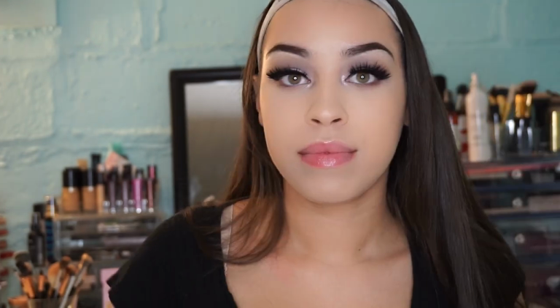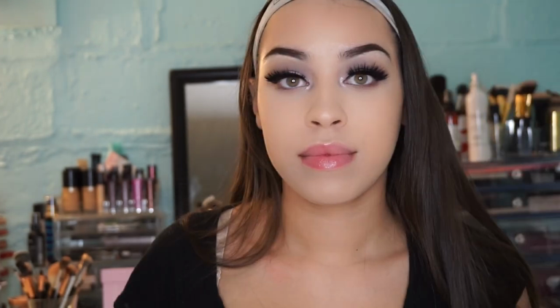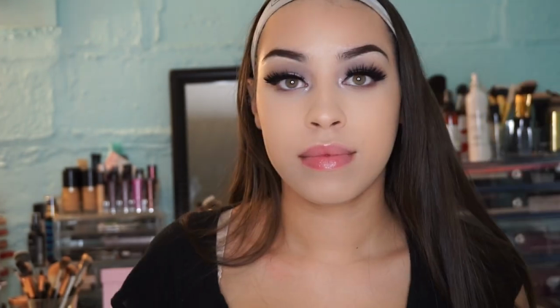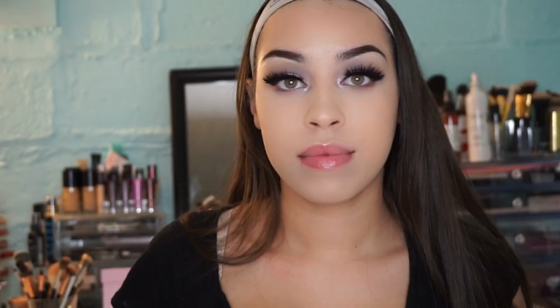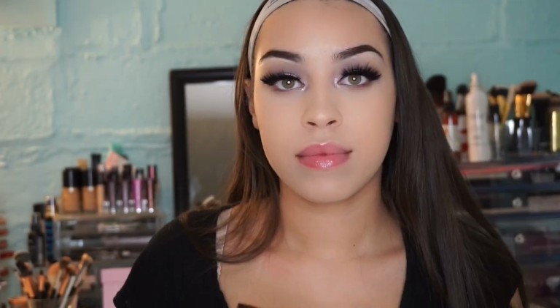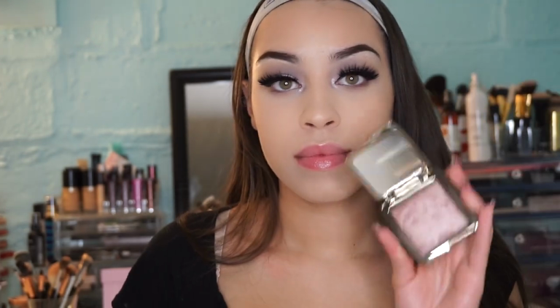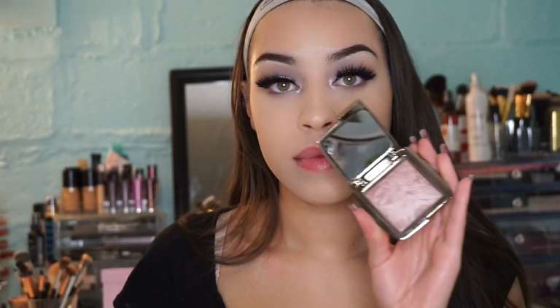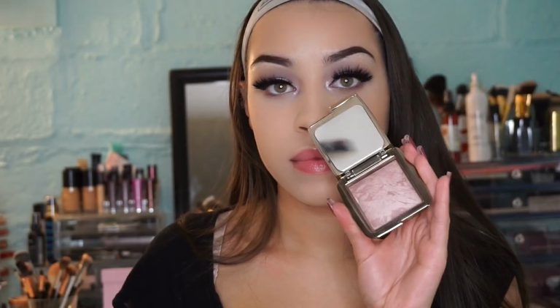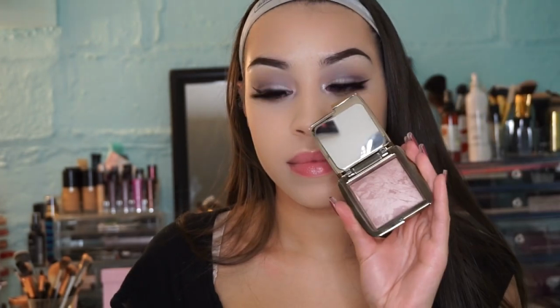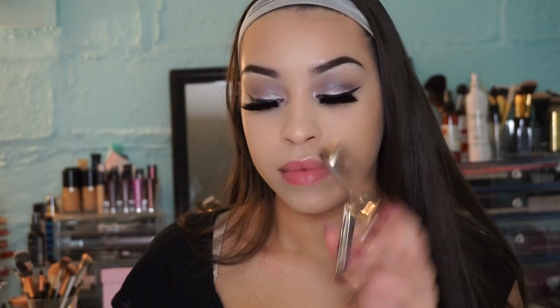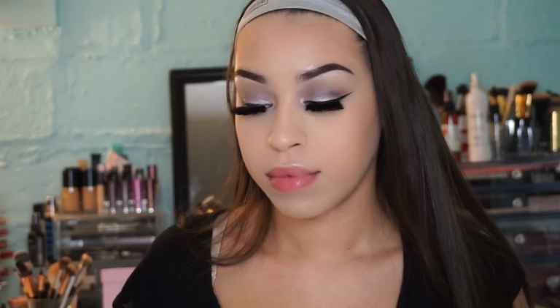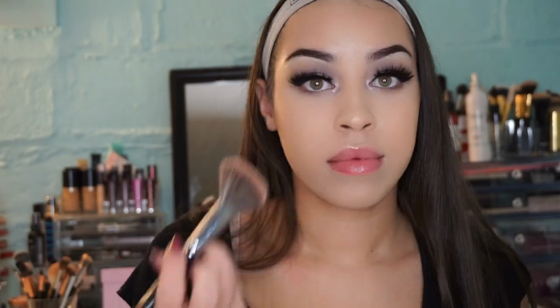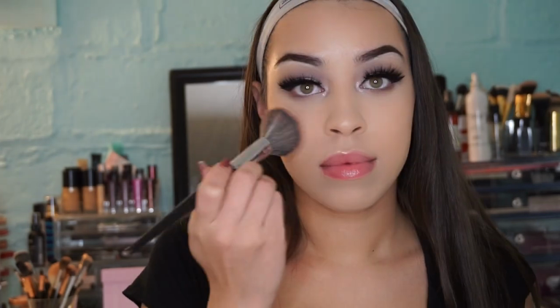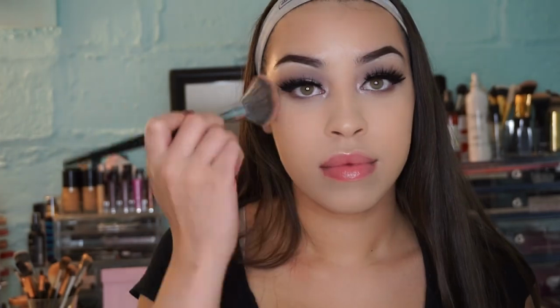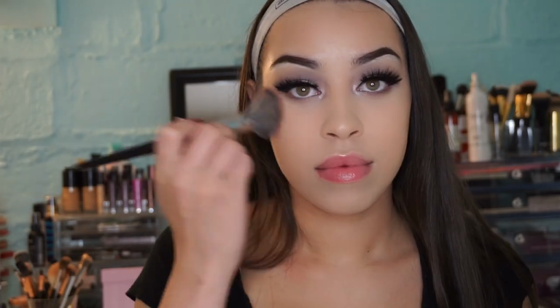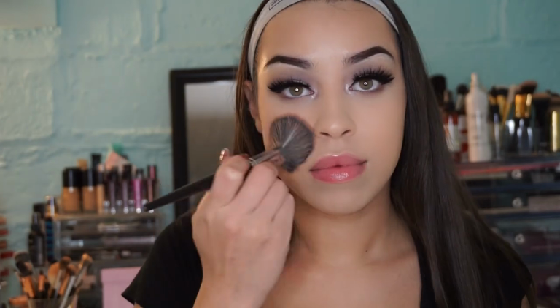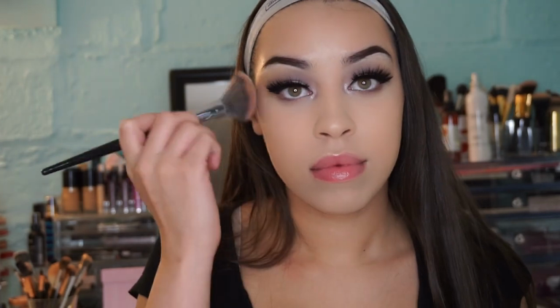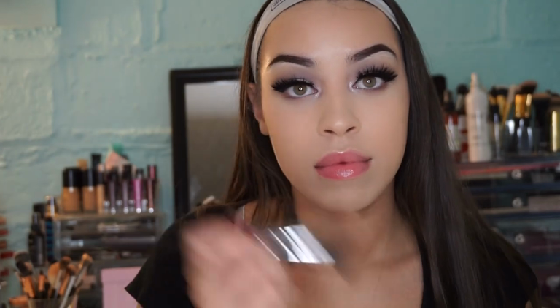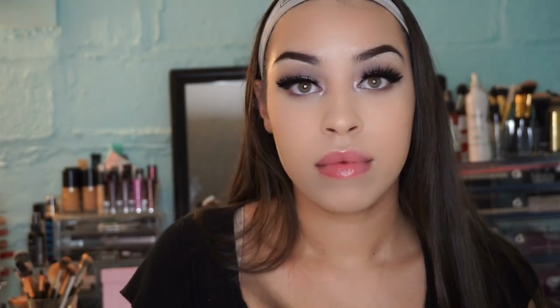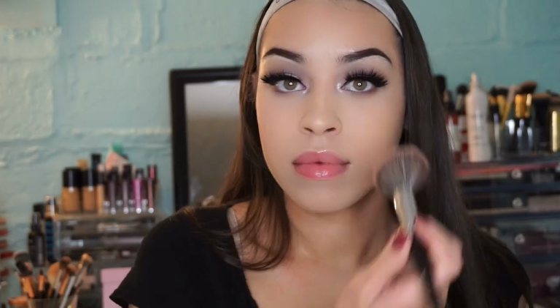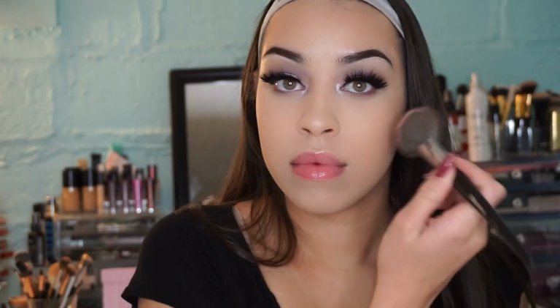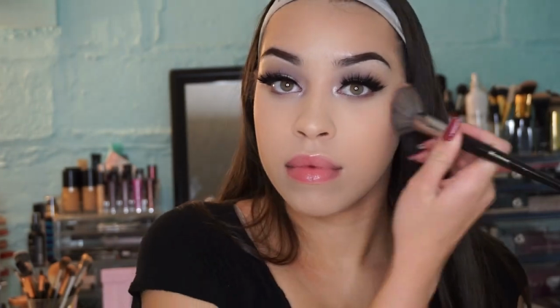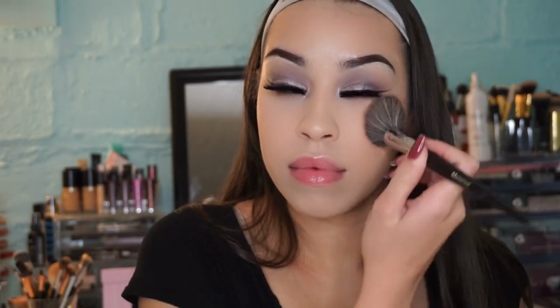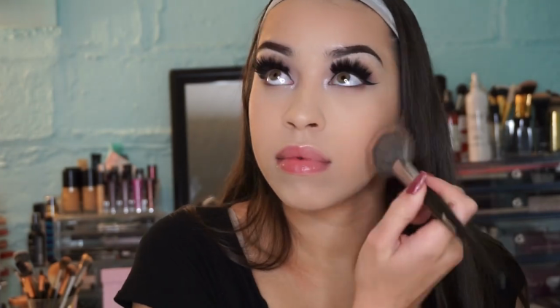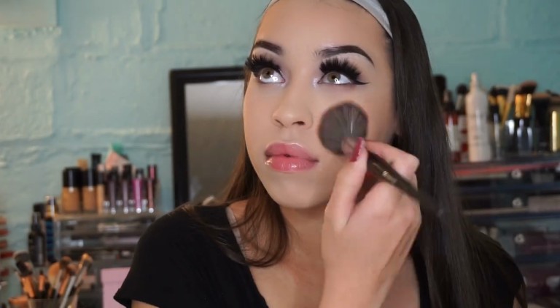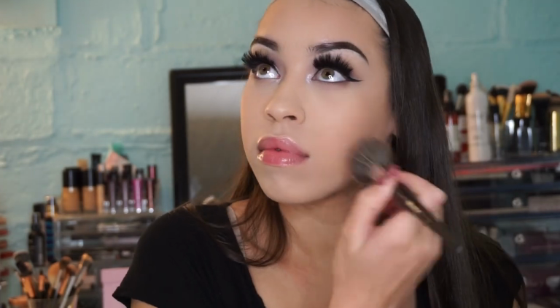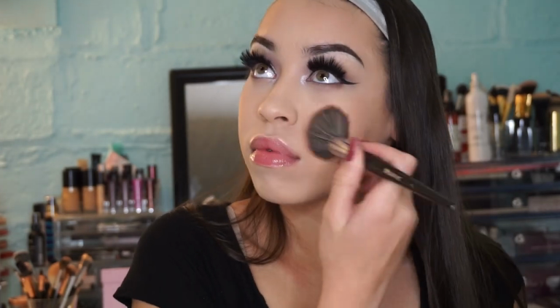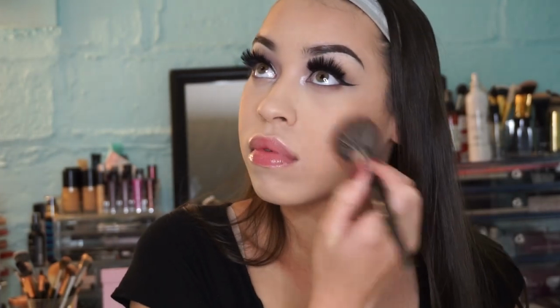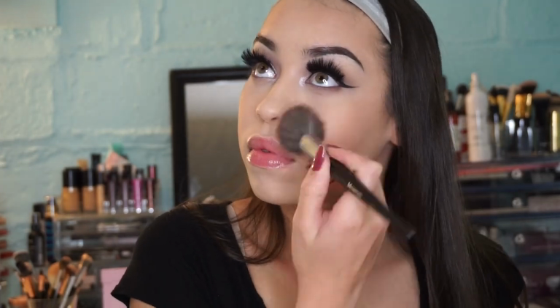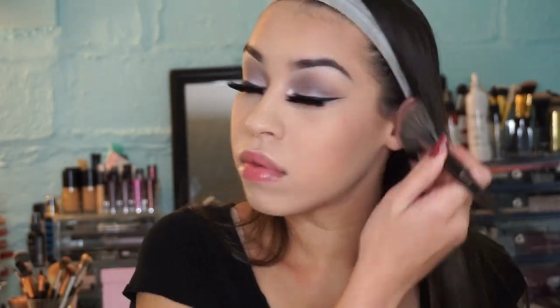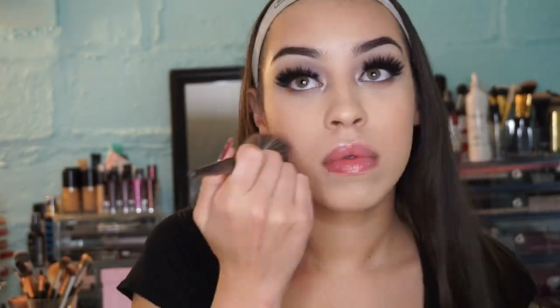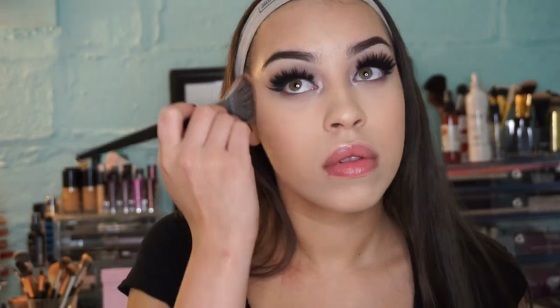Now I'm taking my Hourglass blush and going ahead and applying that just like every other time.